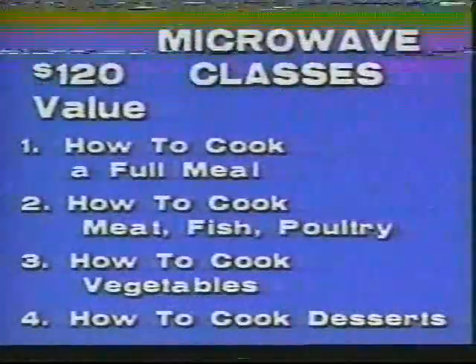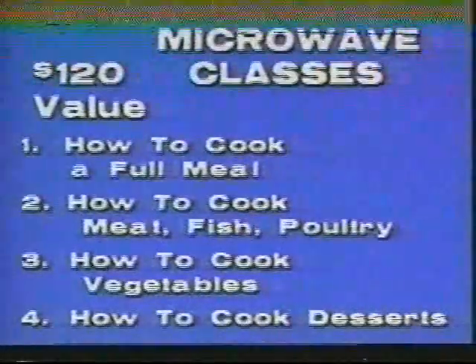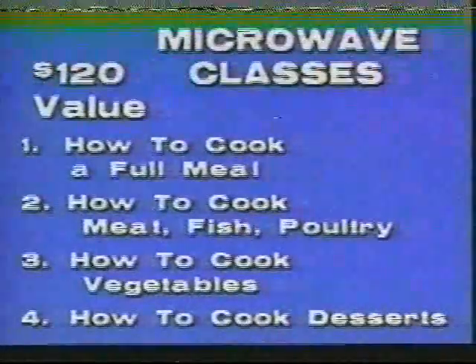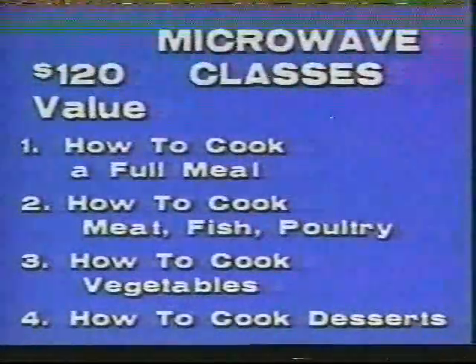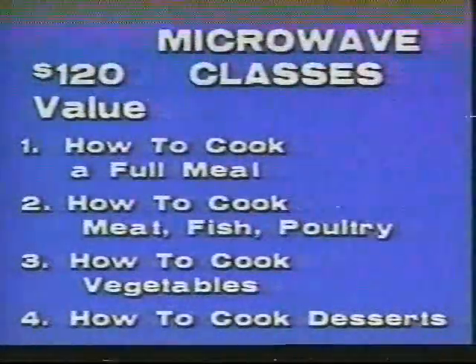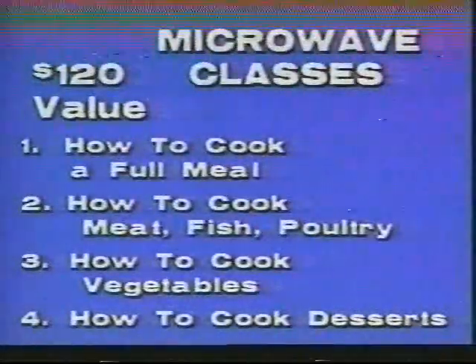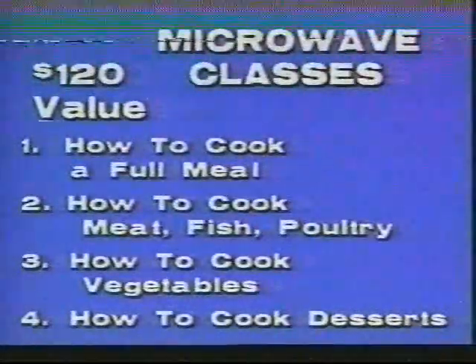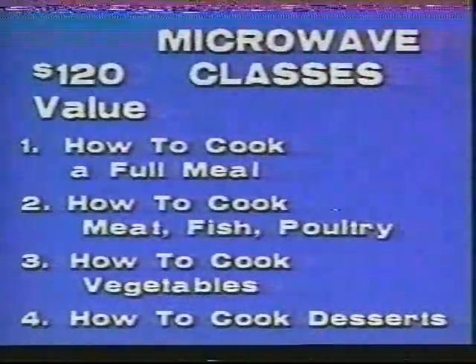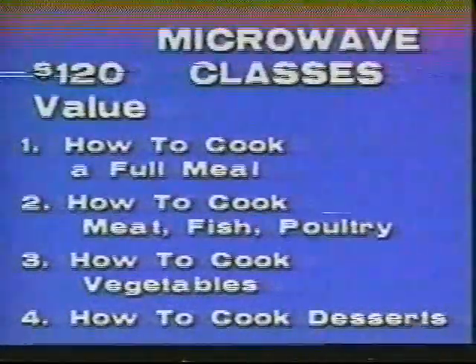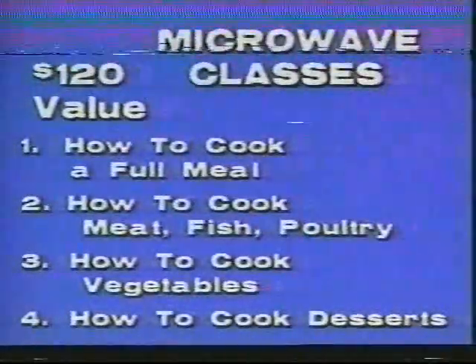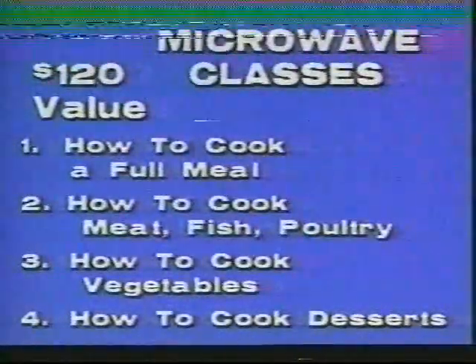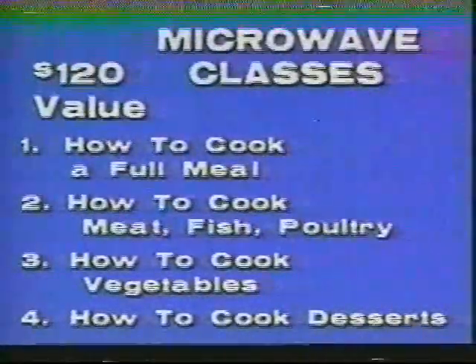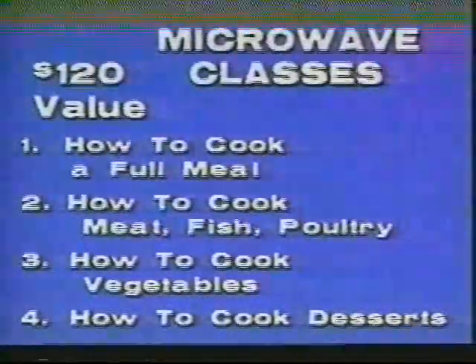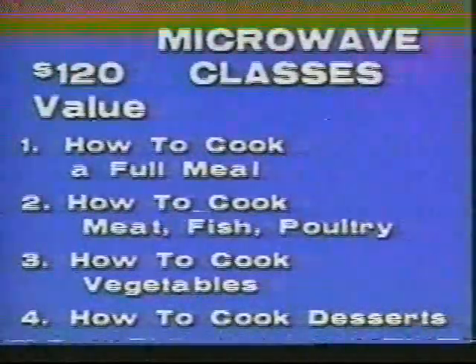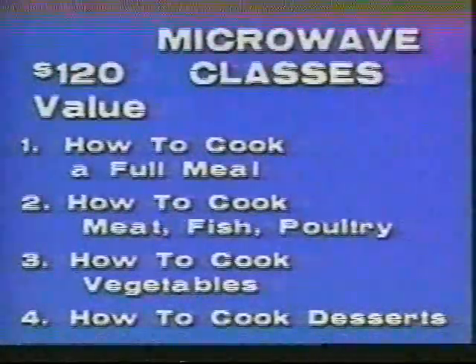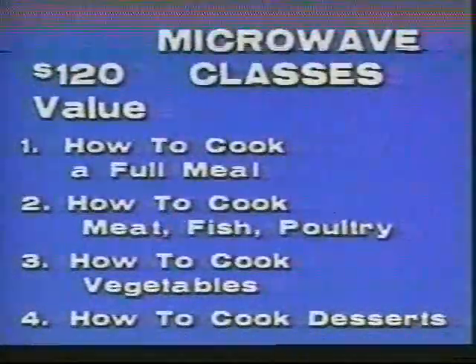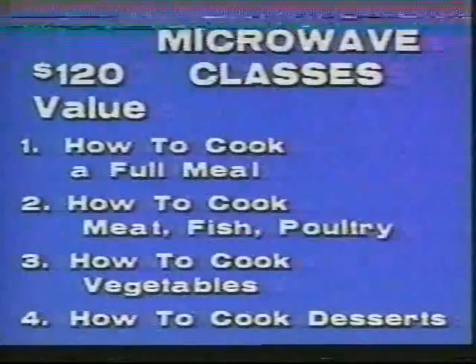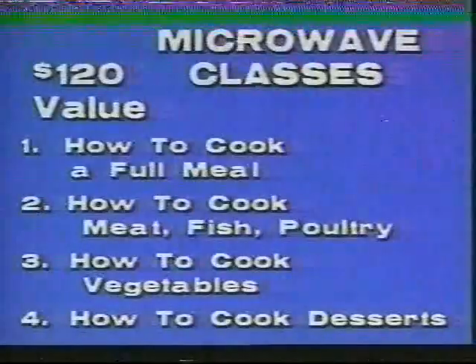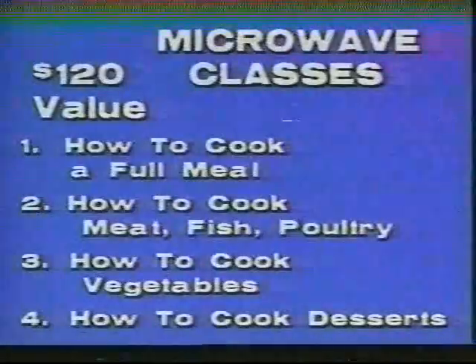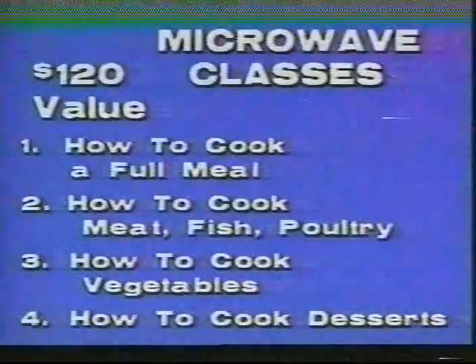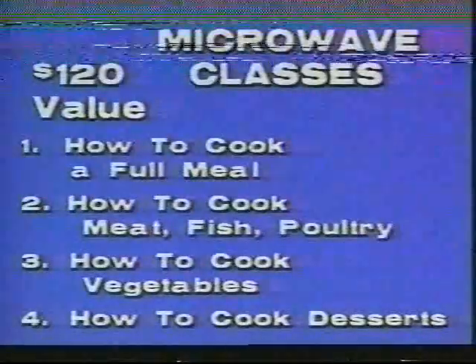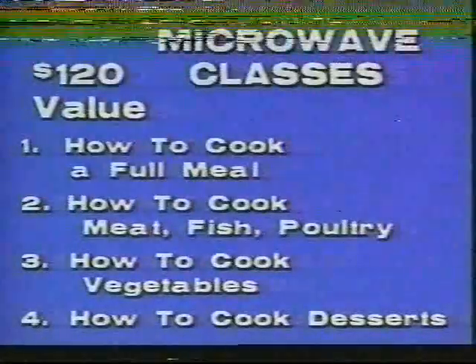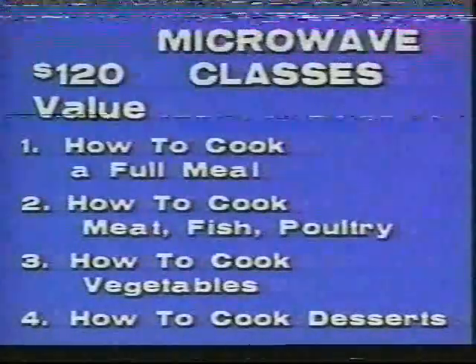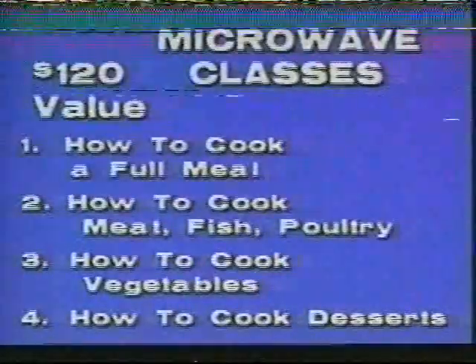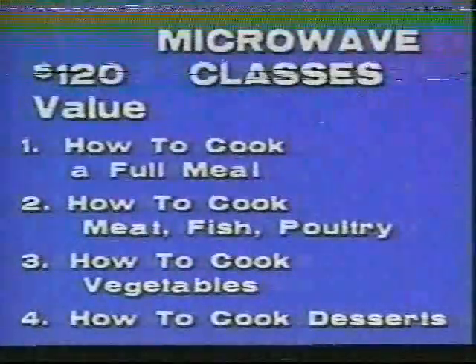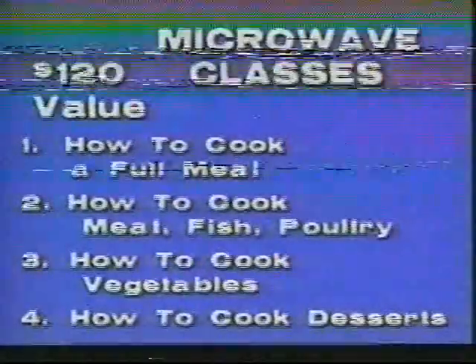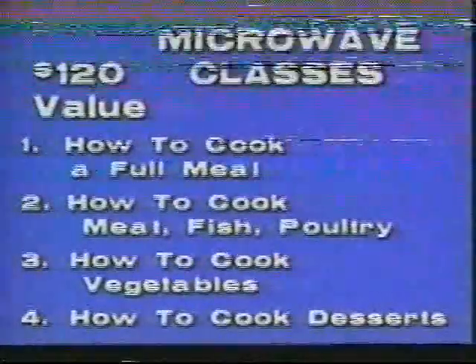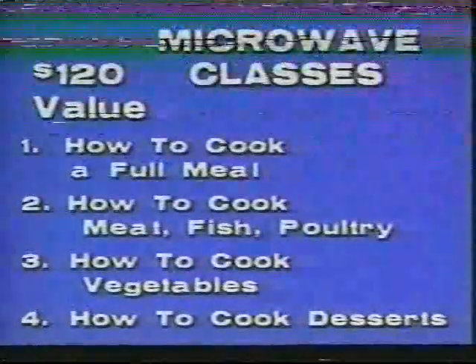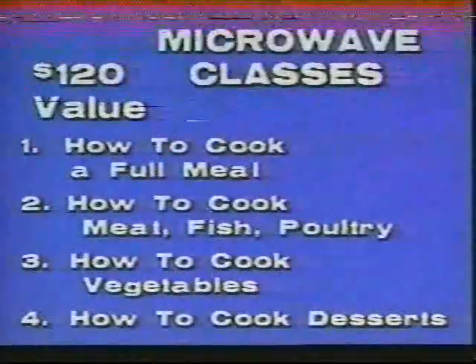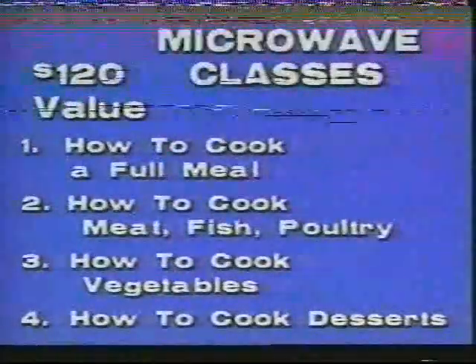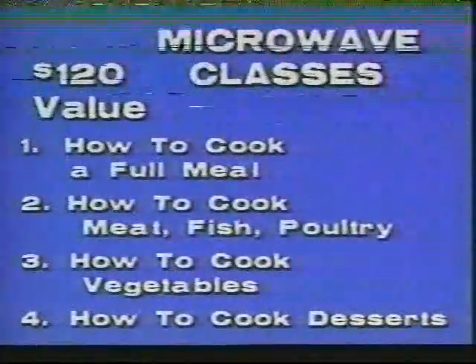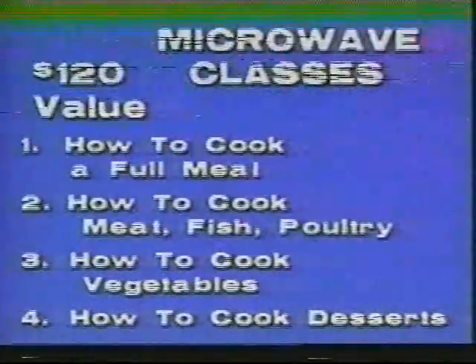The first: how to cook a full meal. Then meat, fish, poultry, vegetables, and desserts.